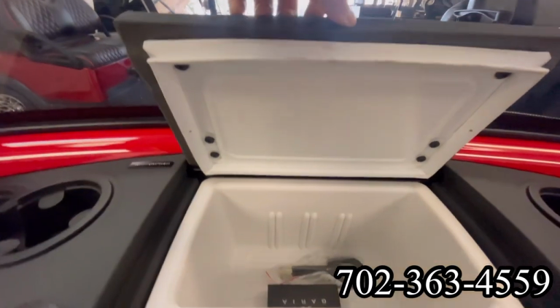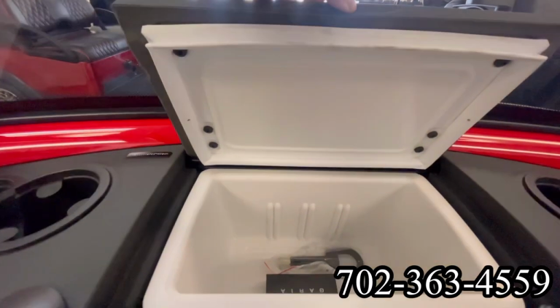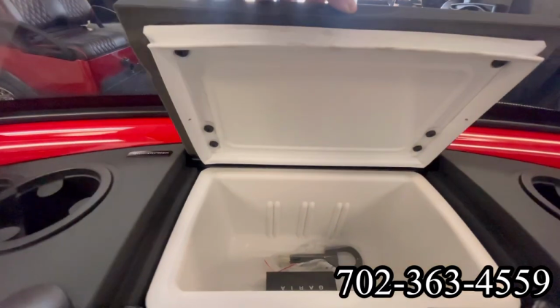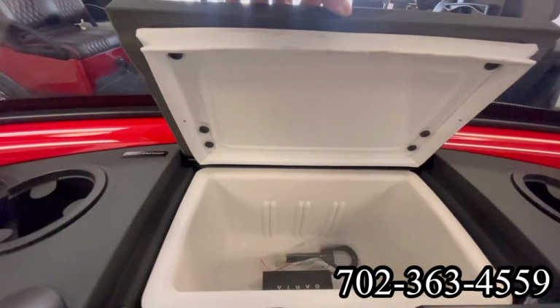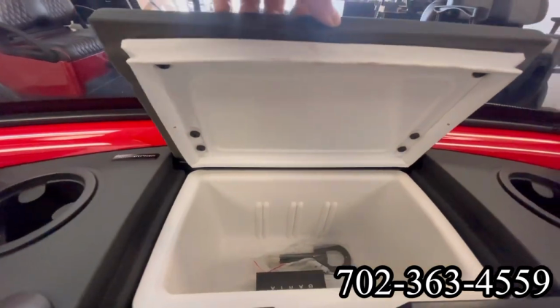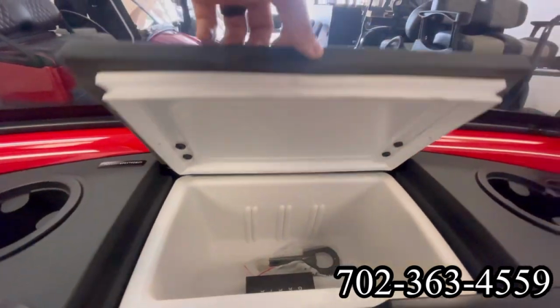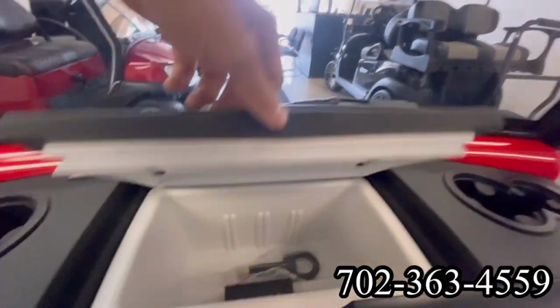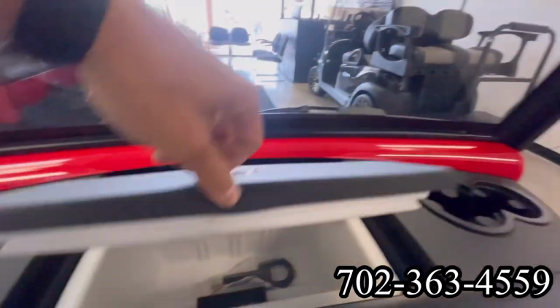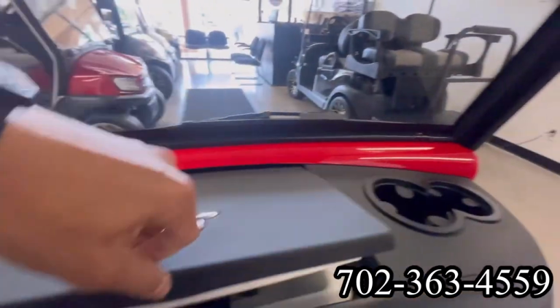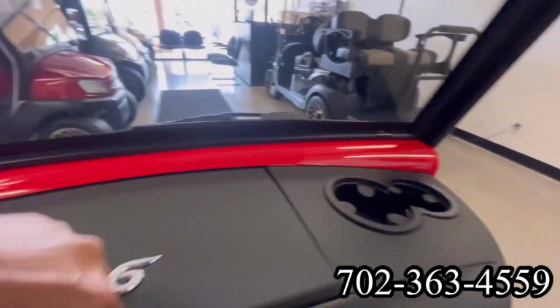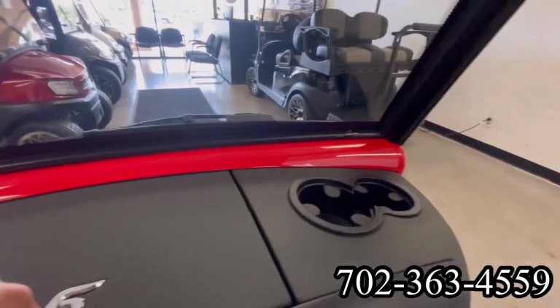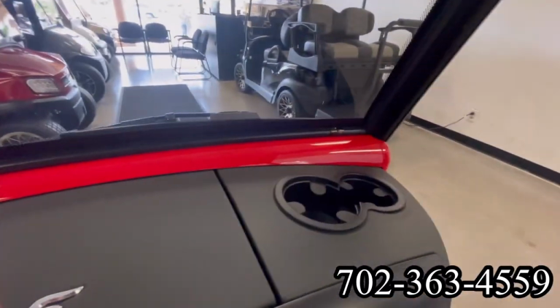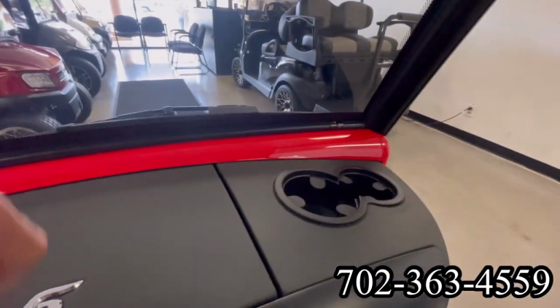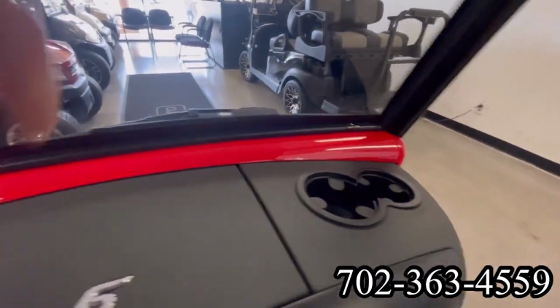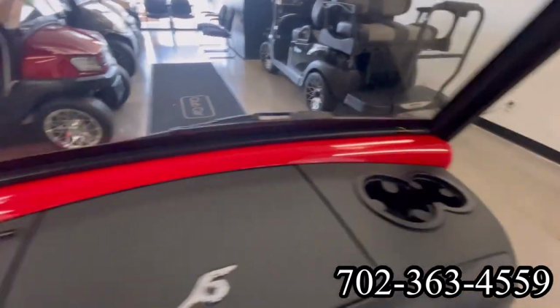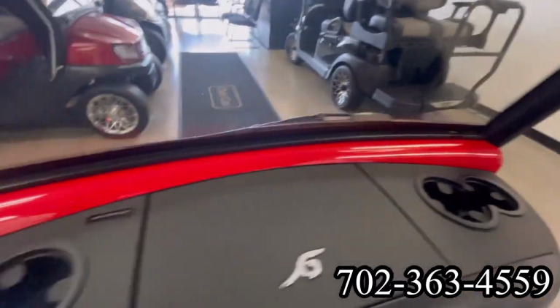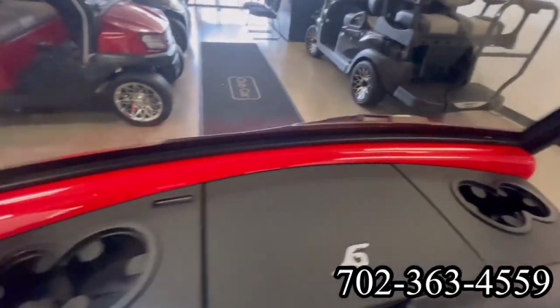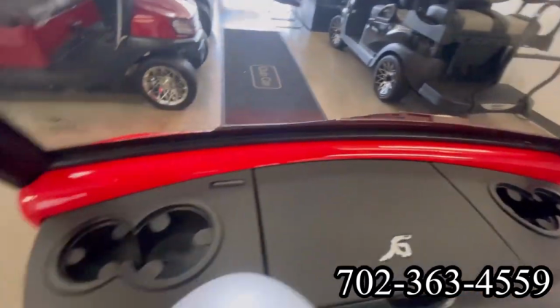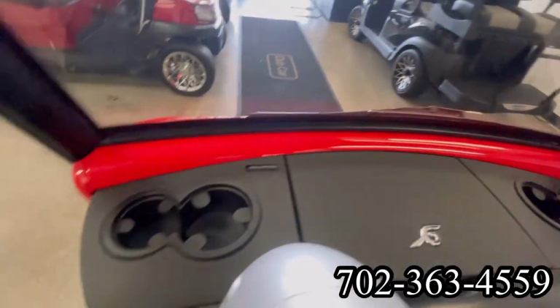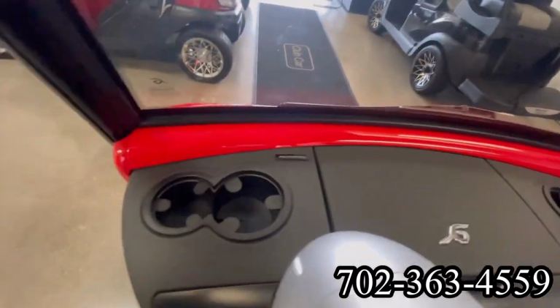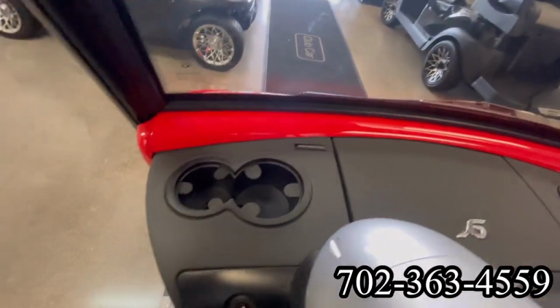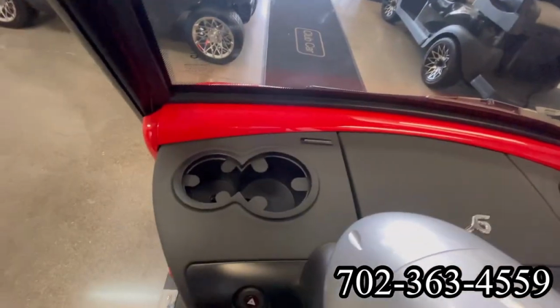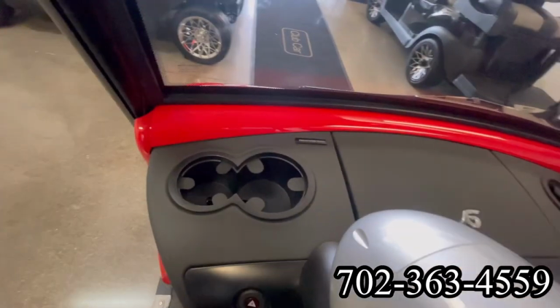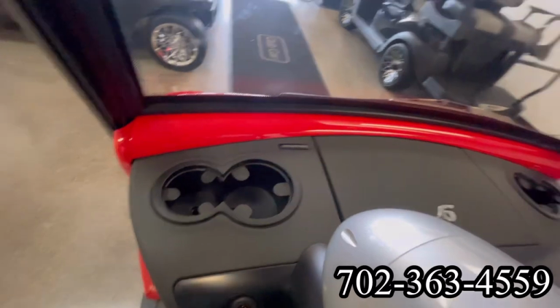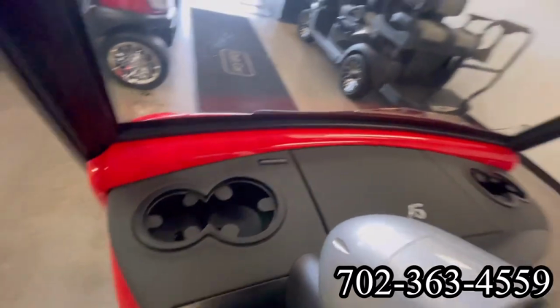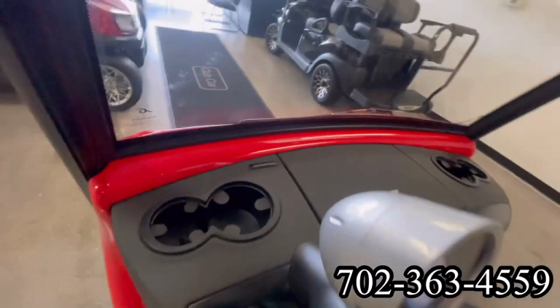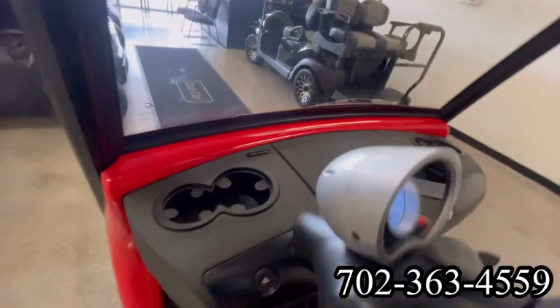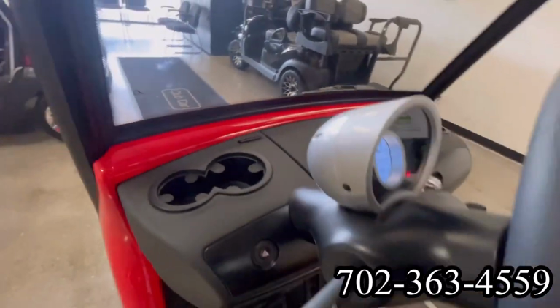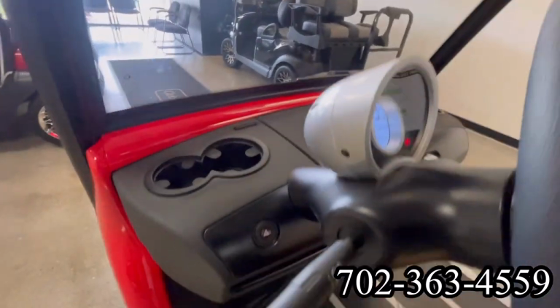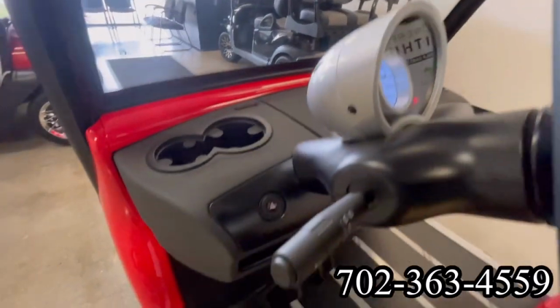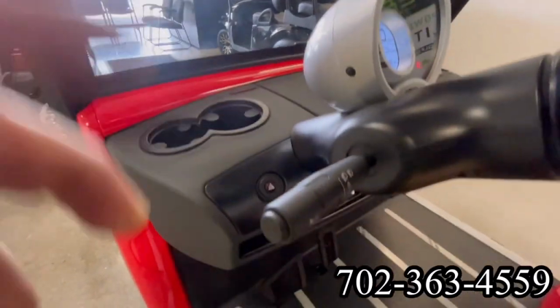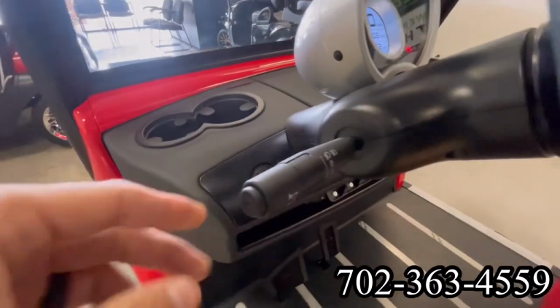Here's the onboard refrigerator. No need for ice or water — don't have to clean up that mess. Cup holders on both sides.